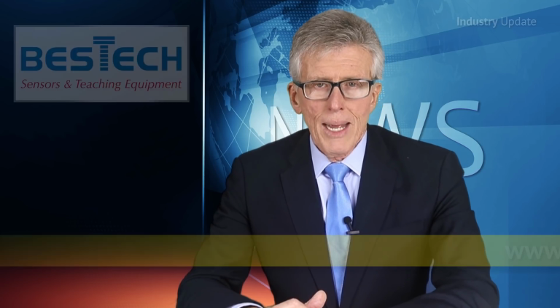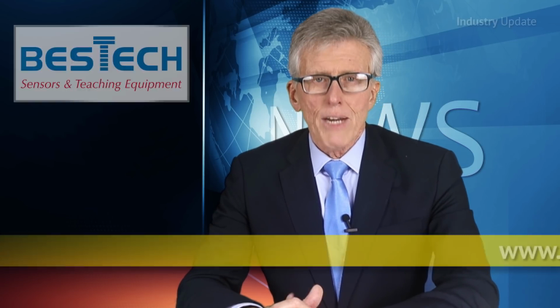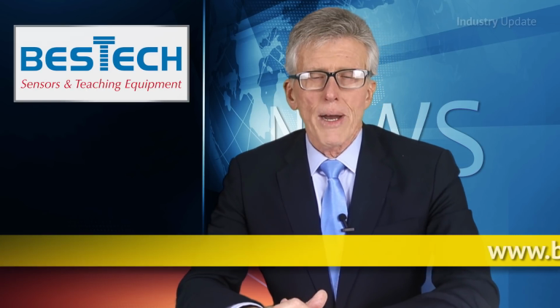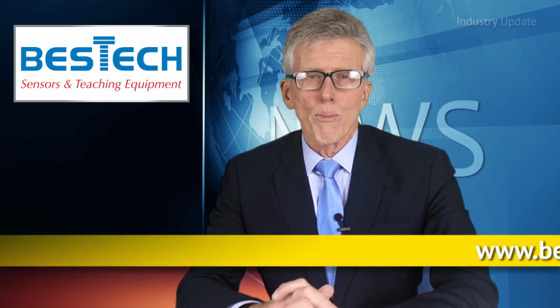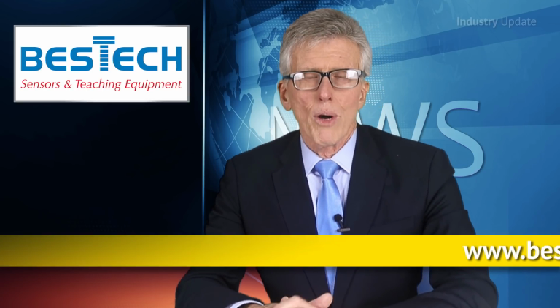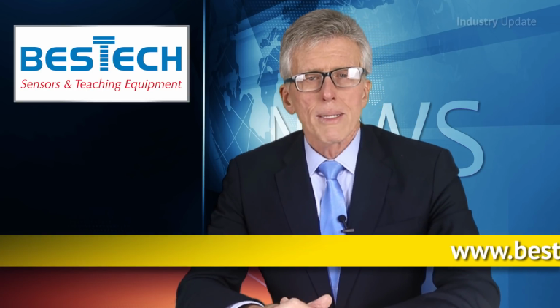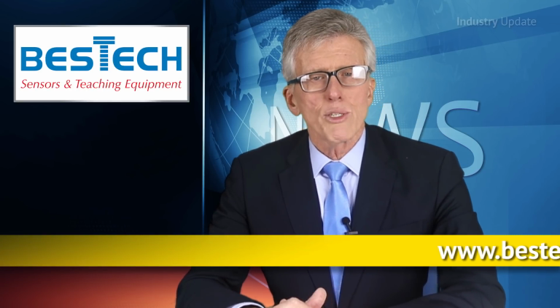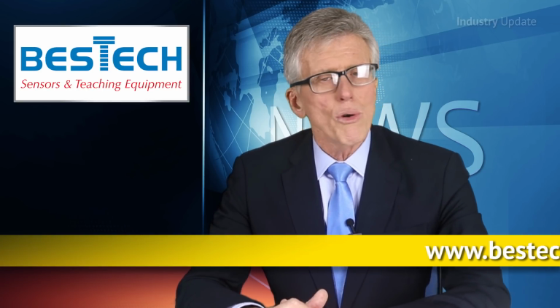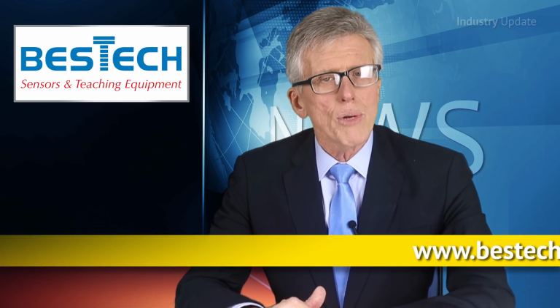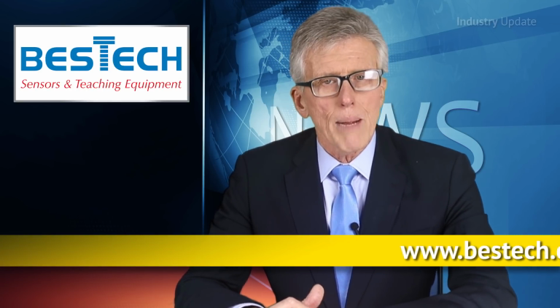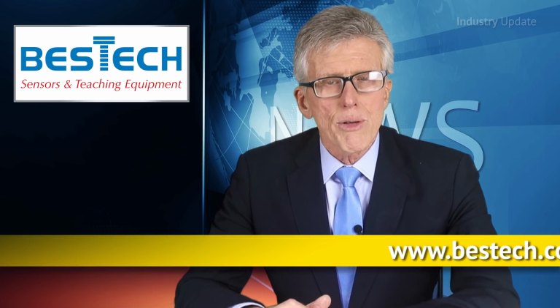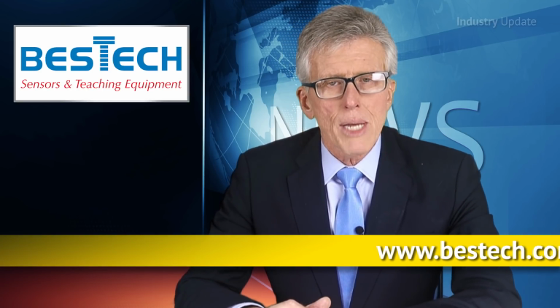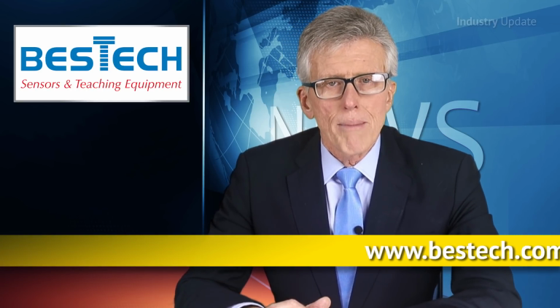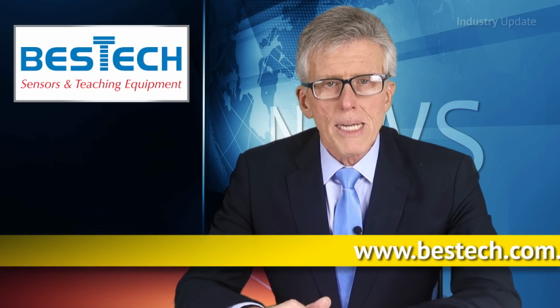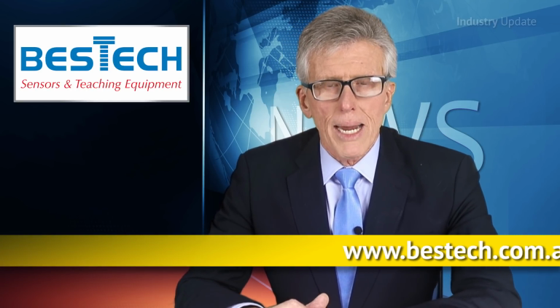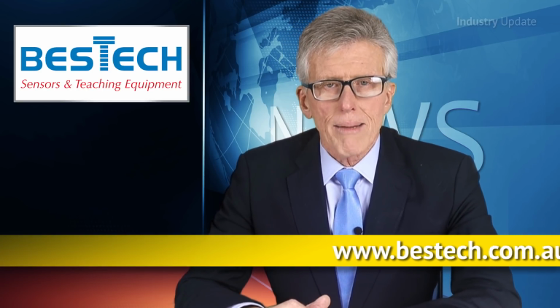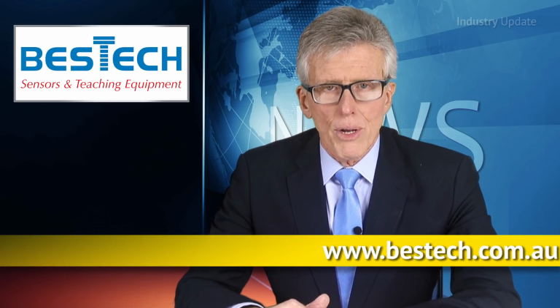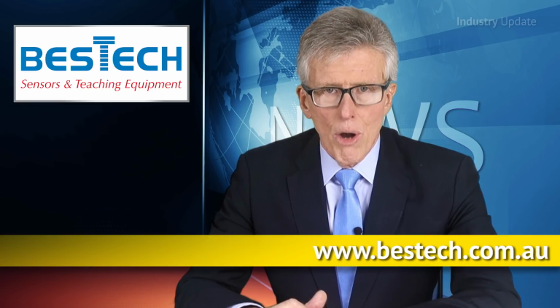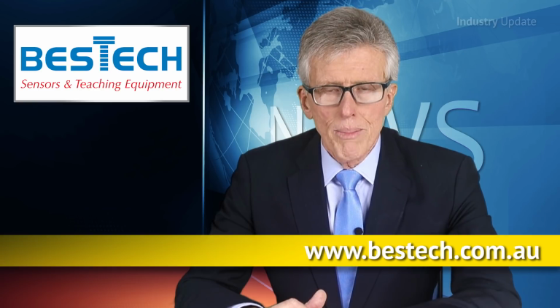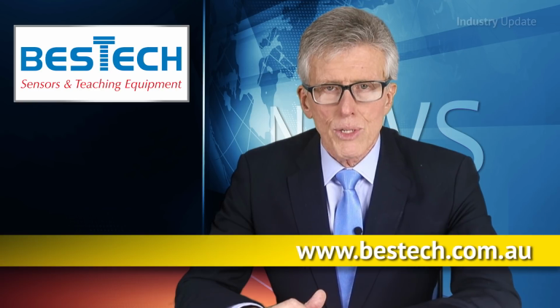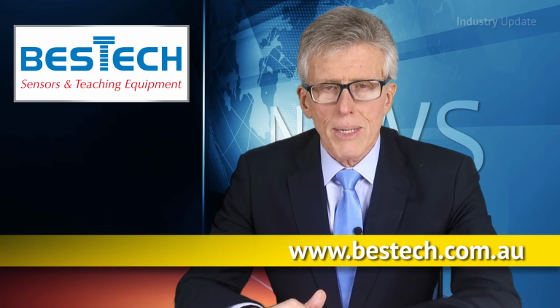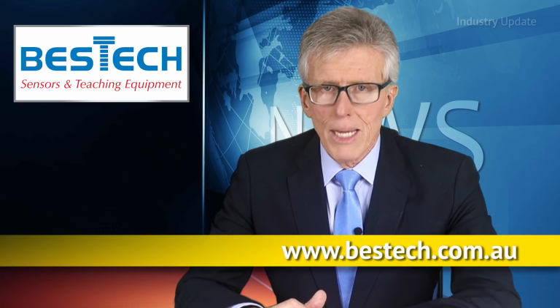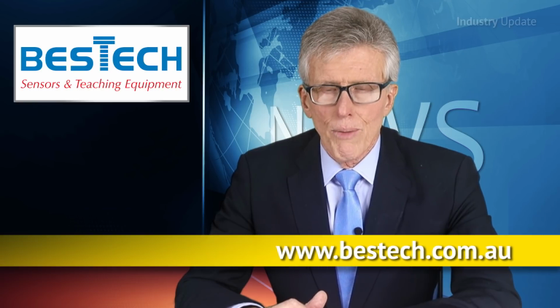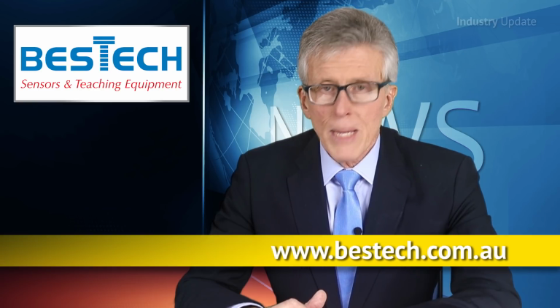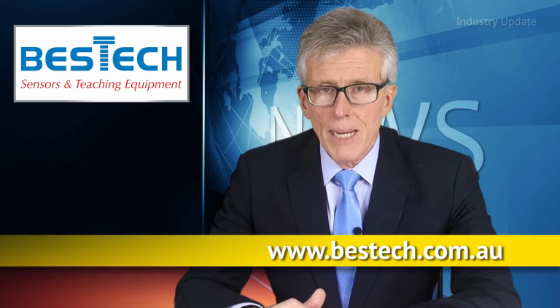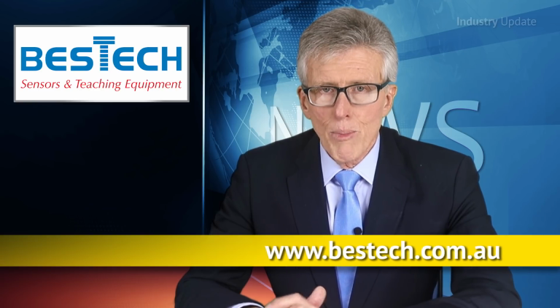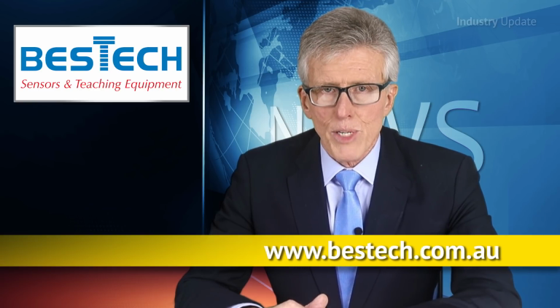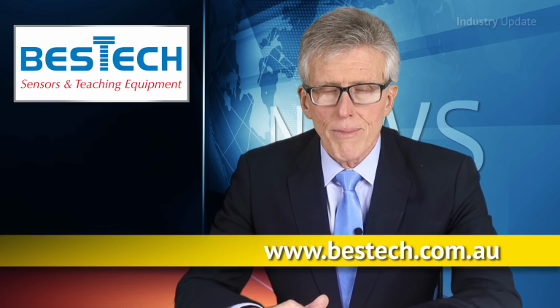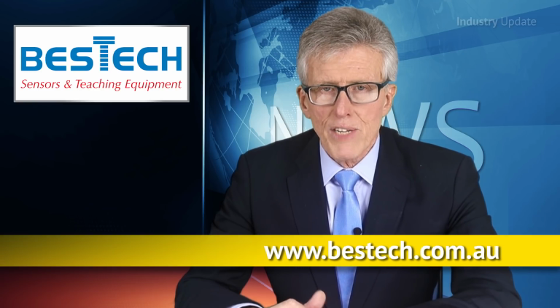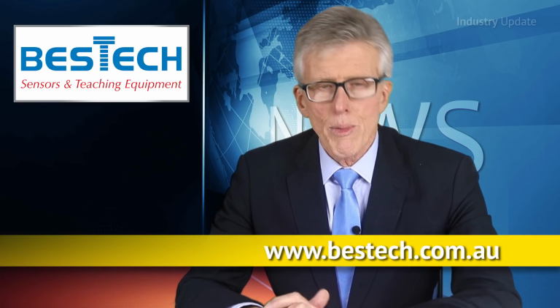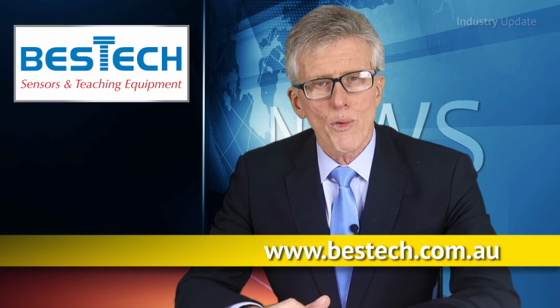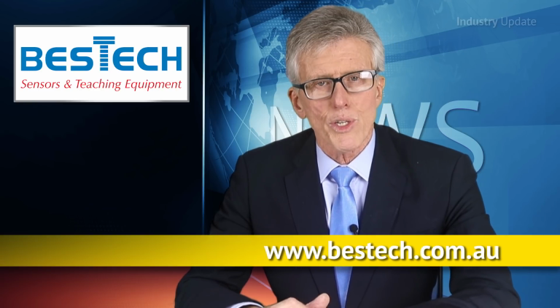And to find out more, go to www.besttech.com.au. I'm Tim Webster. Thanks very much for watching.